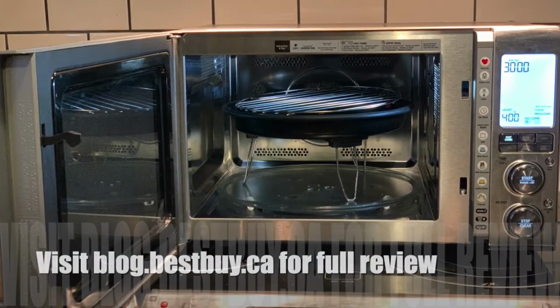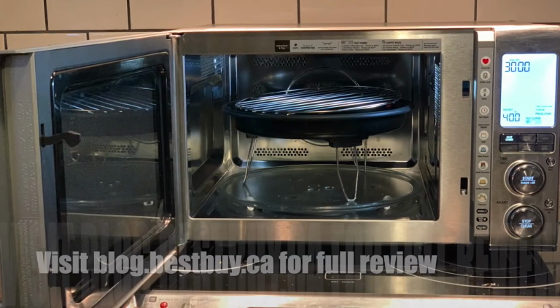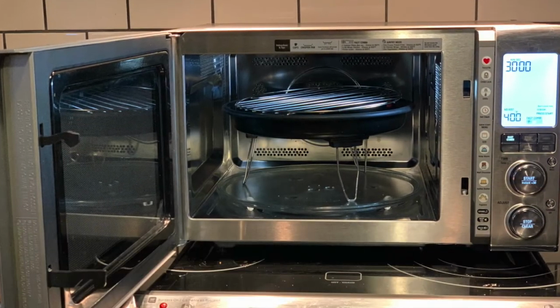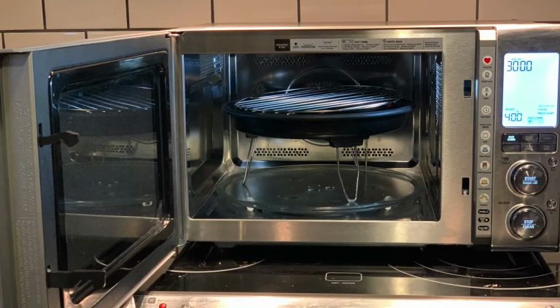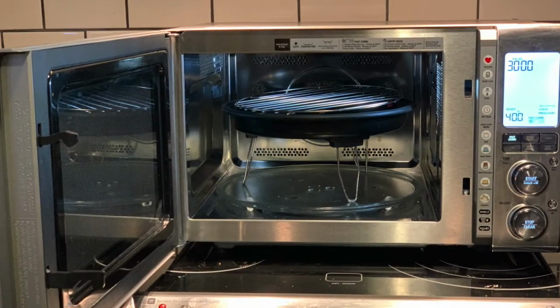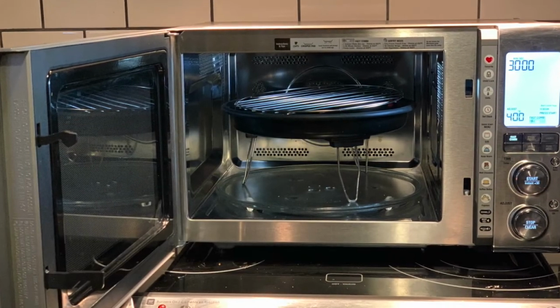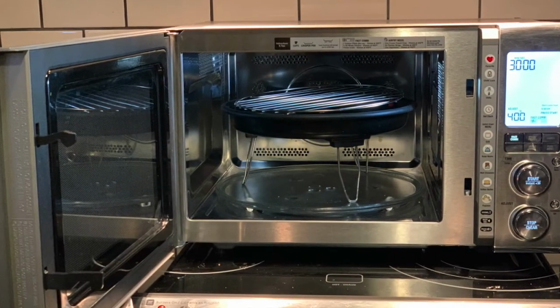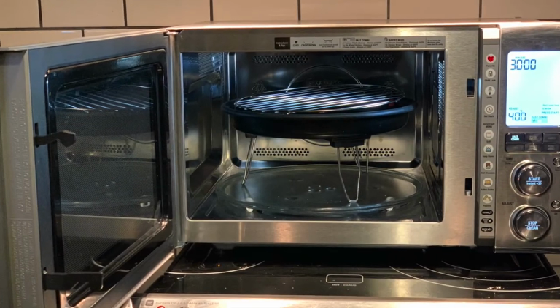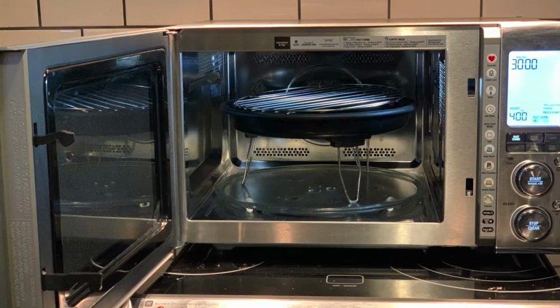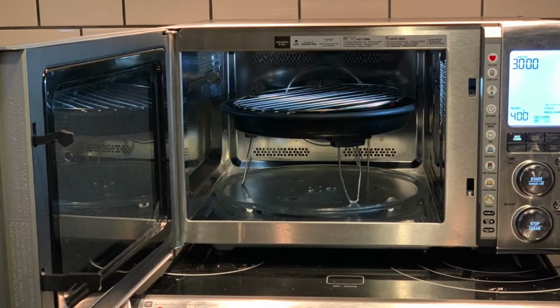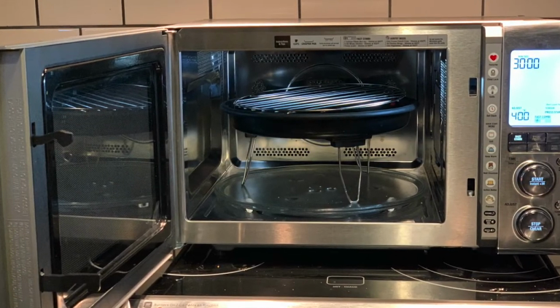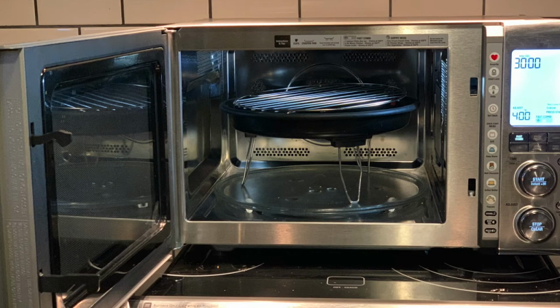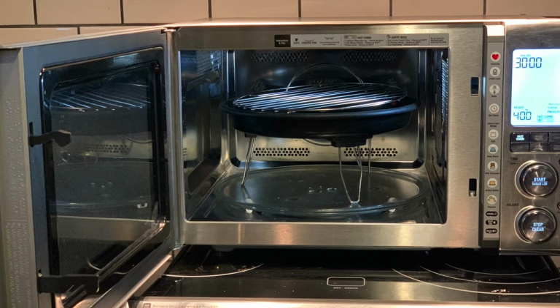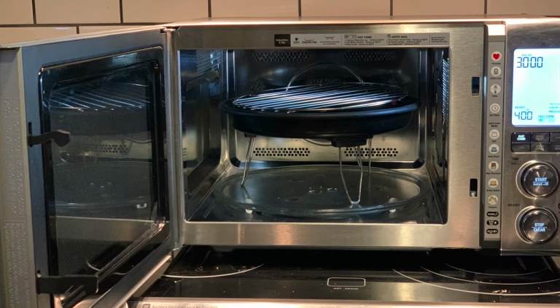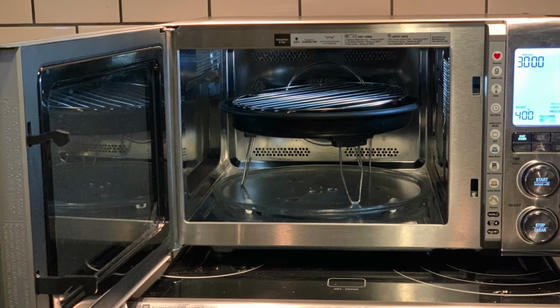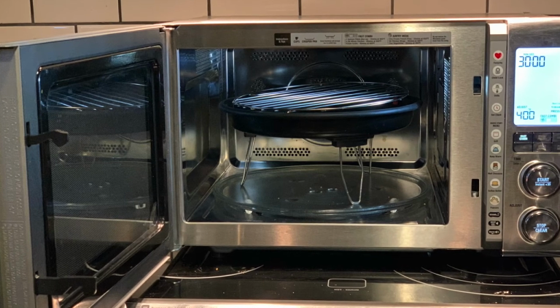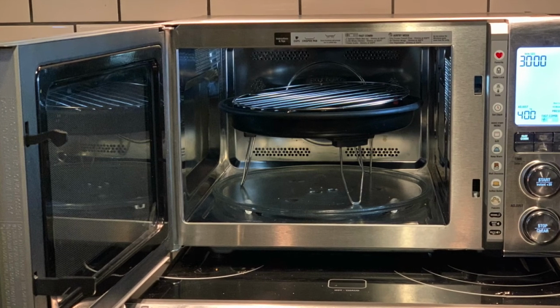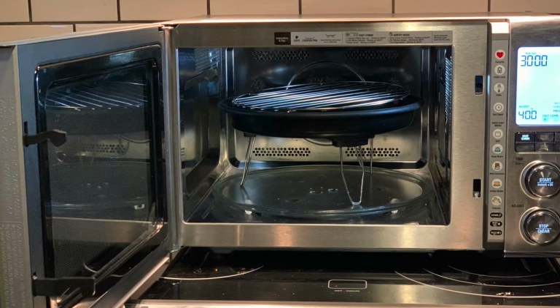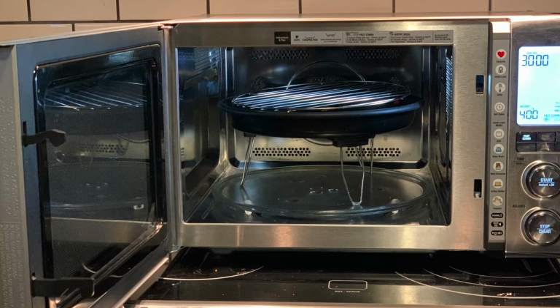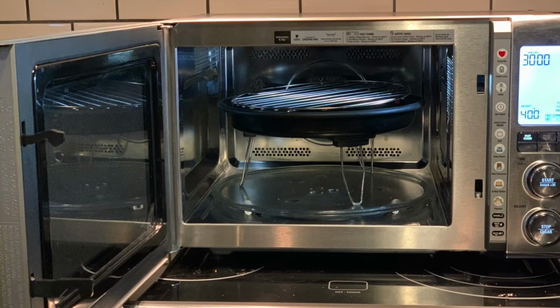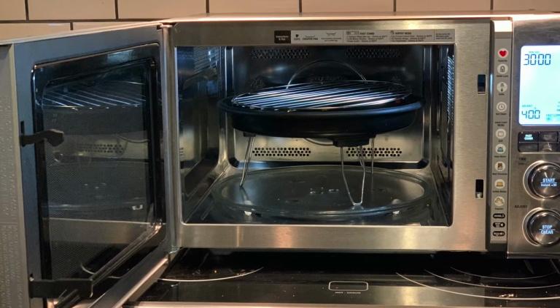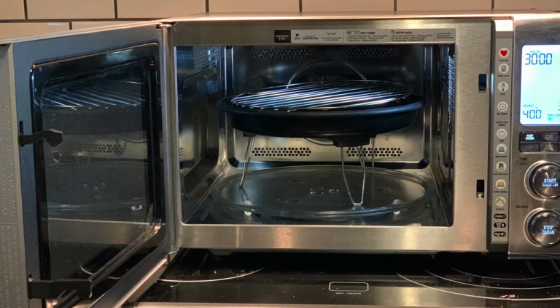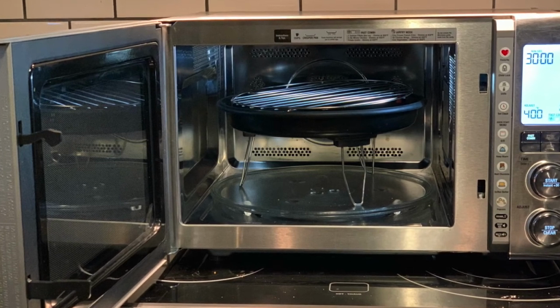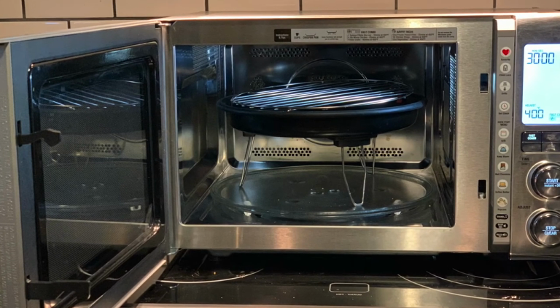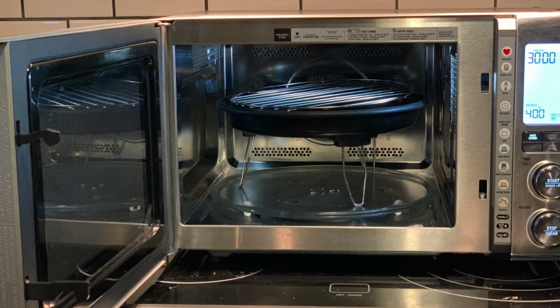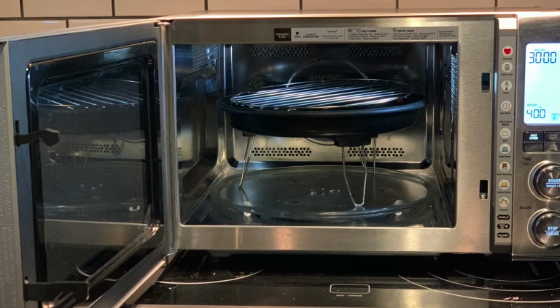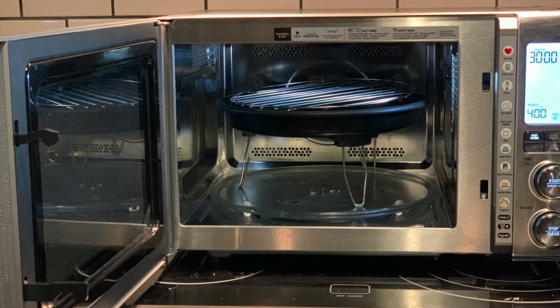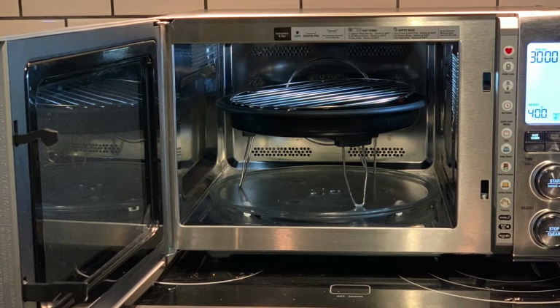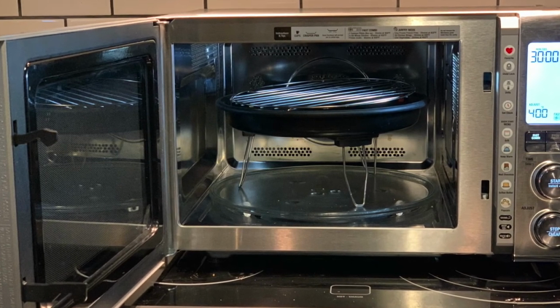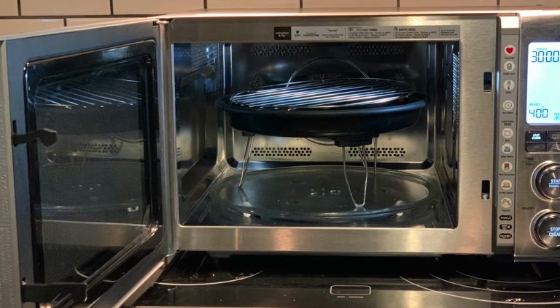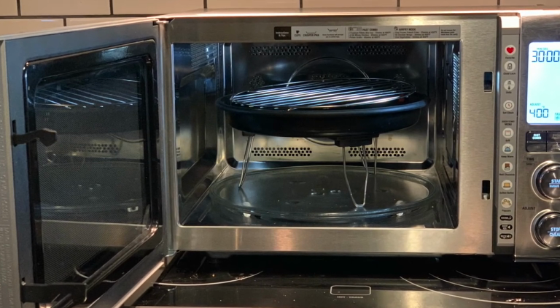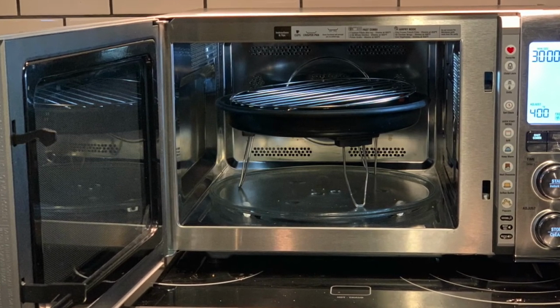You can see my full written review of the Breville three-in-one on Best Buy Canada's blog. Thanks for watching.